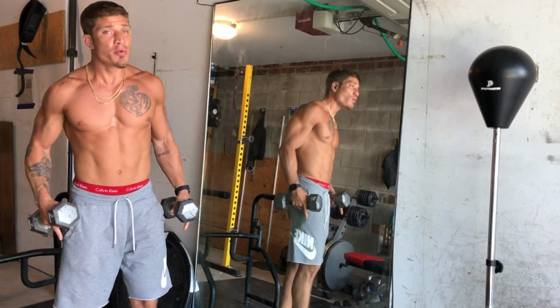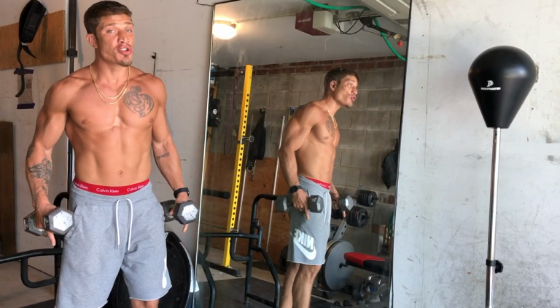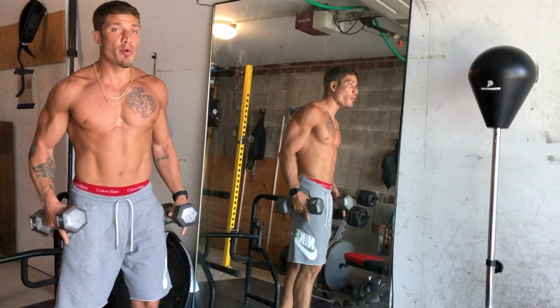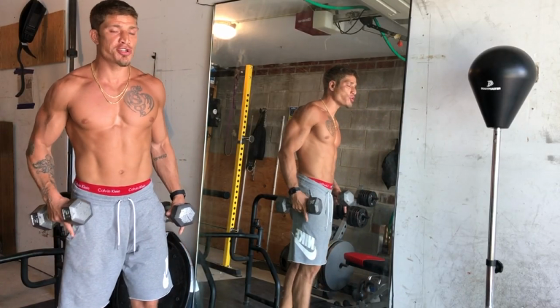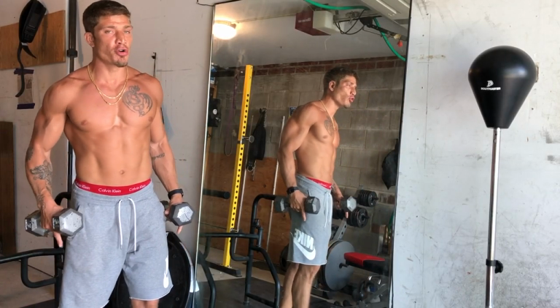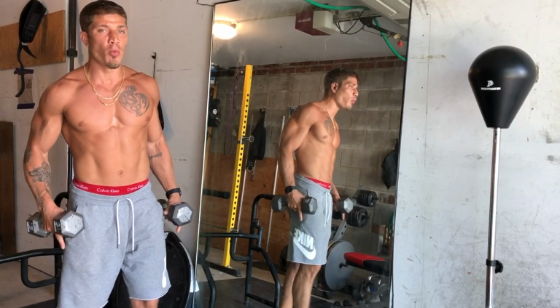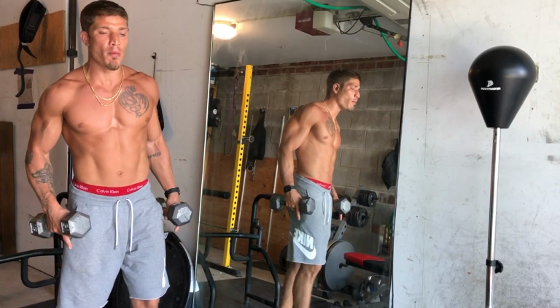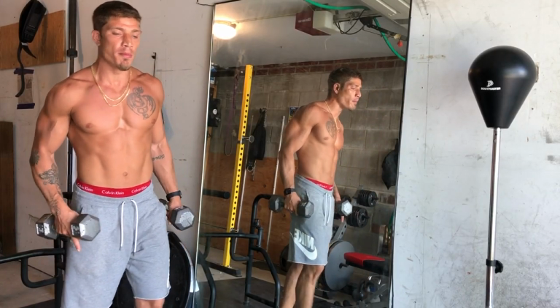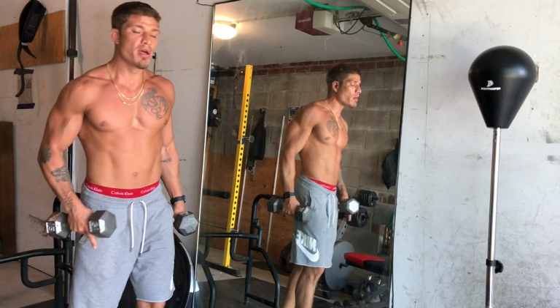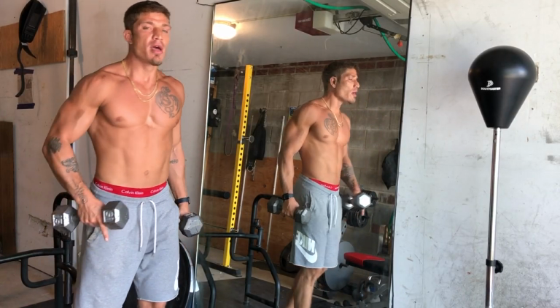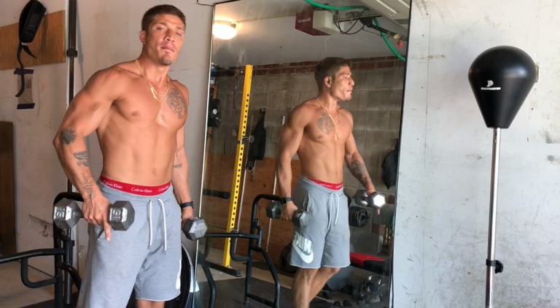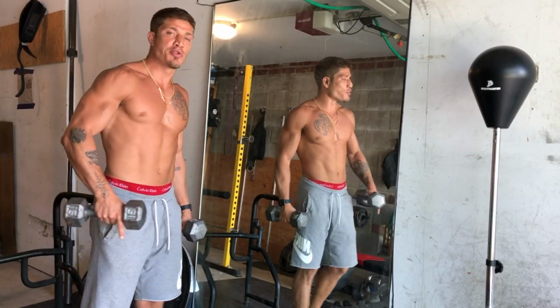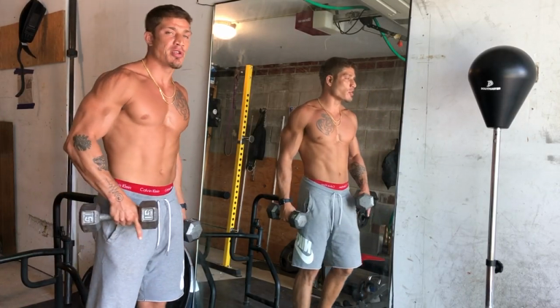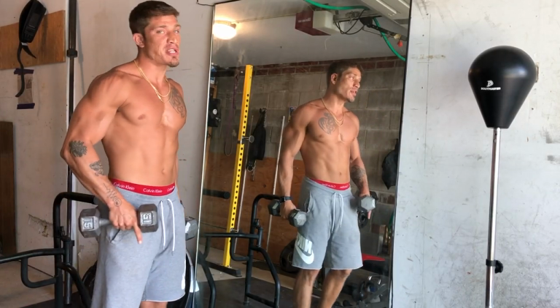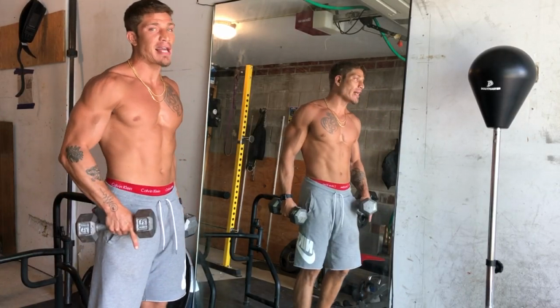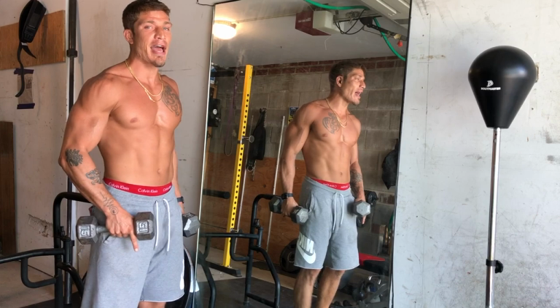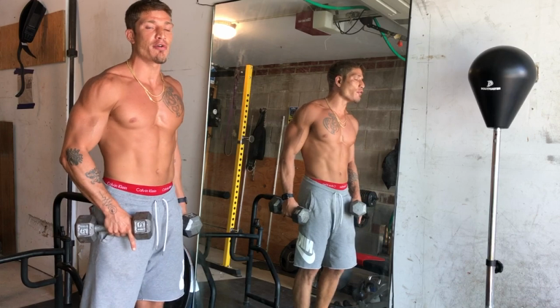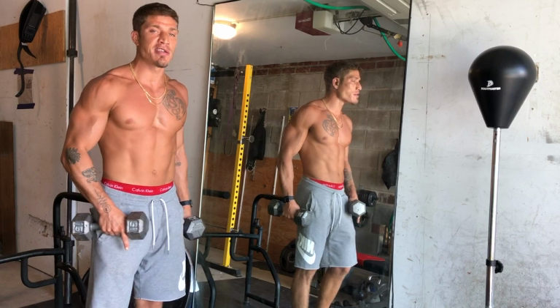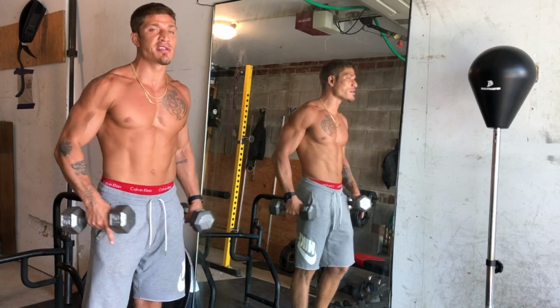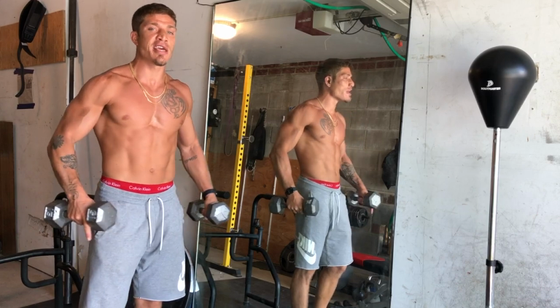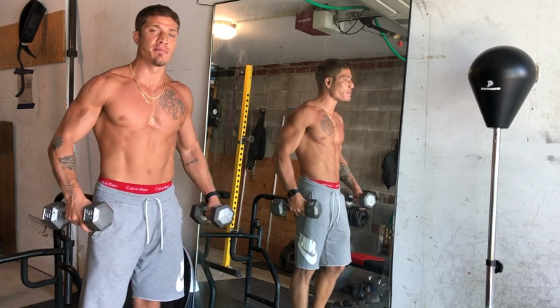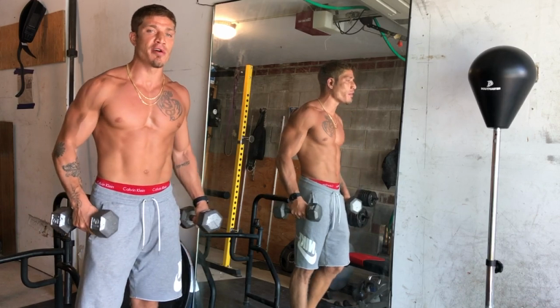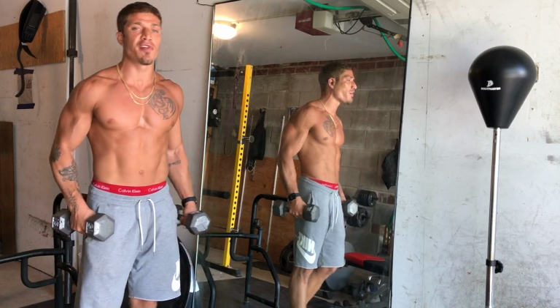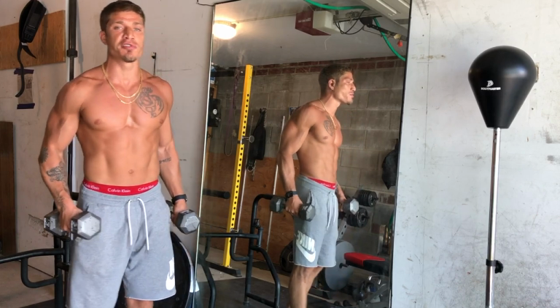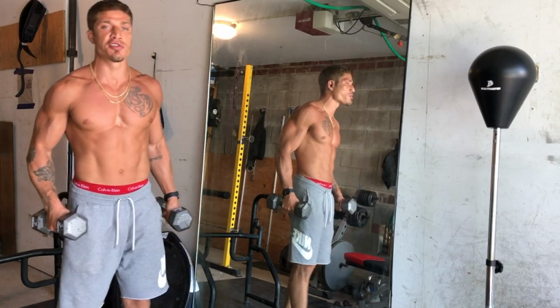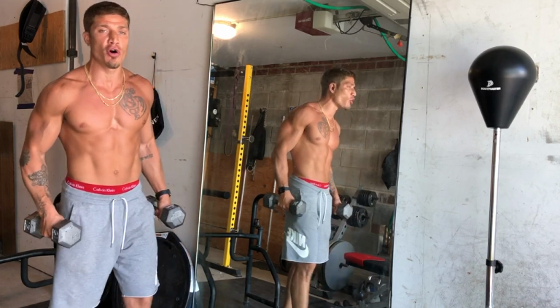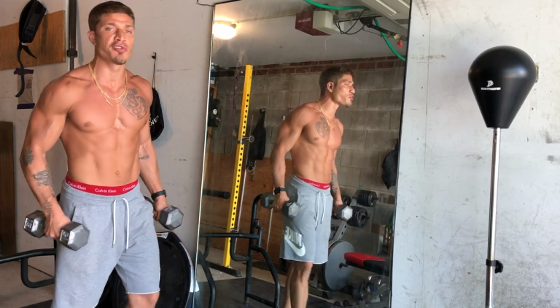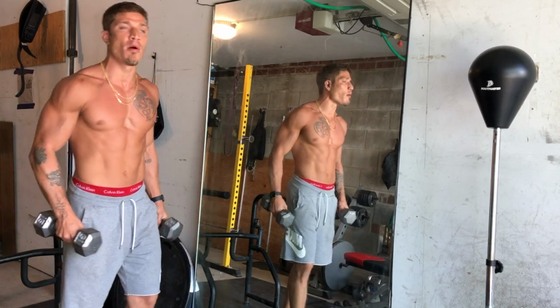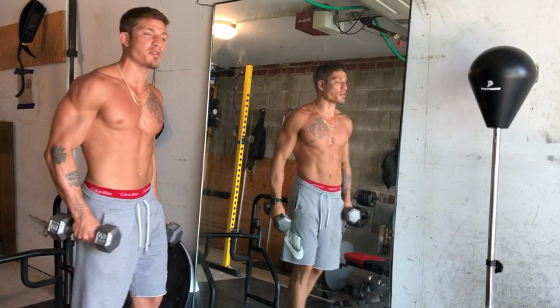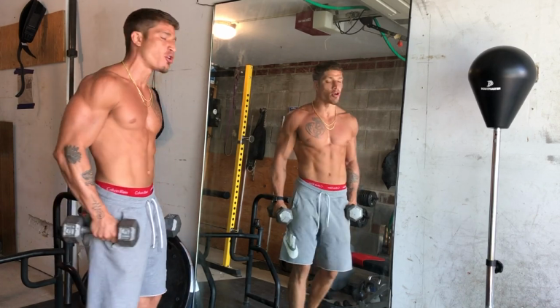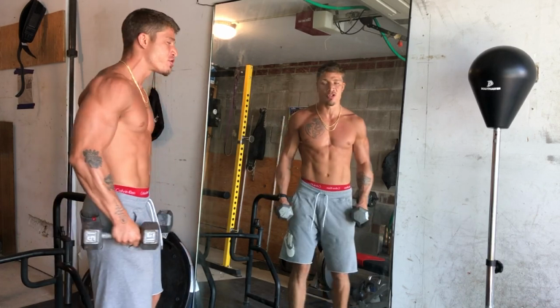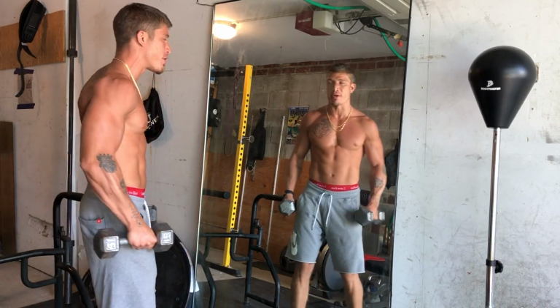Like always, we start with a shoulder warm-up. I'm going to do some side lateral raises, get some blood flow into the shoulders, warm up the shoulder joint.